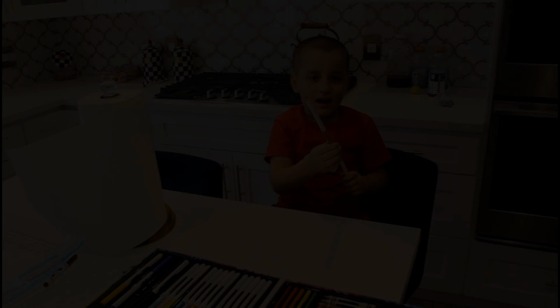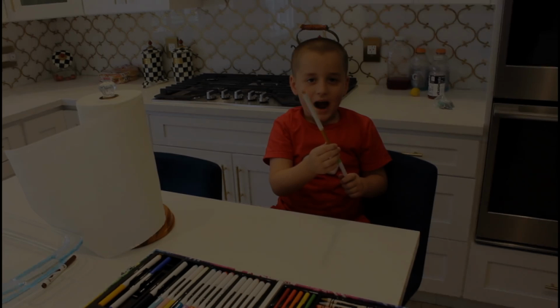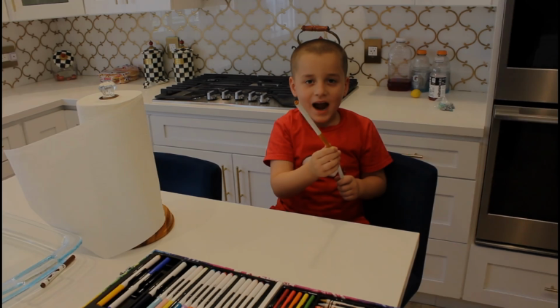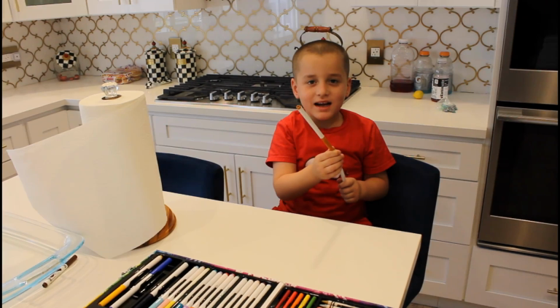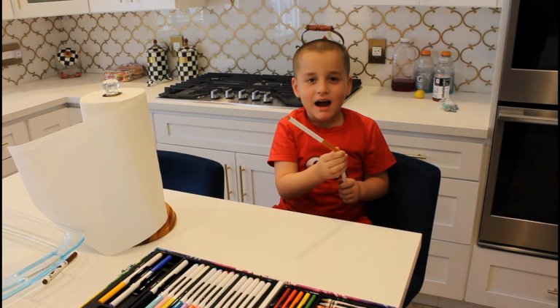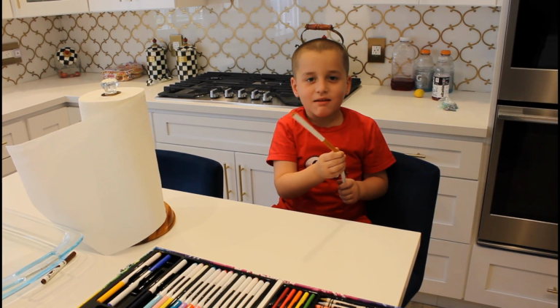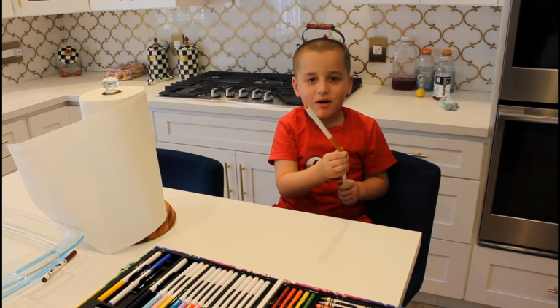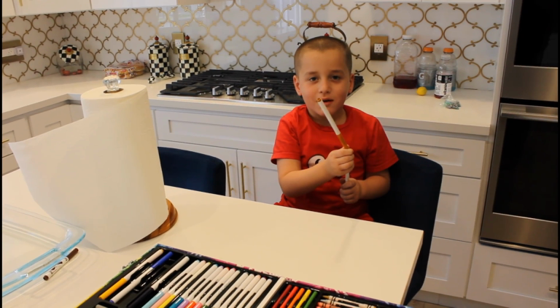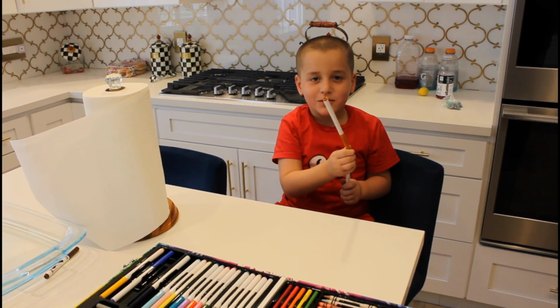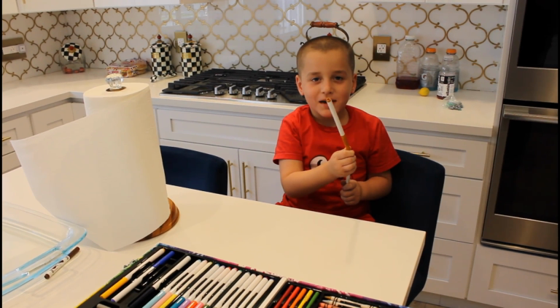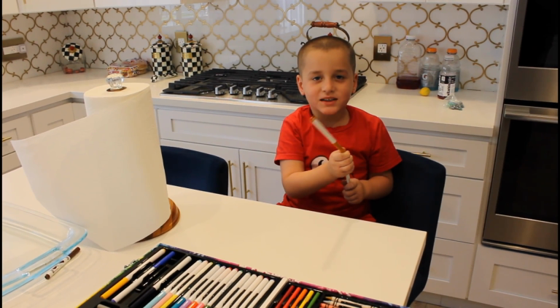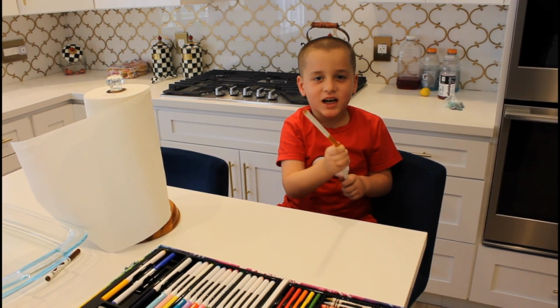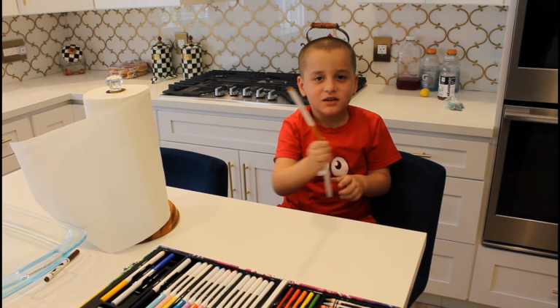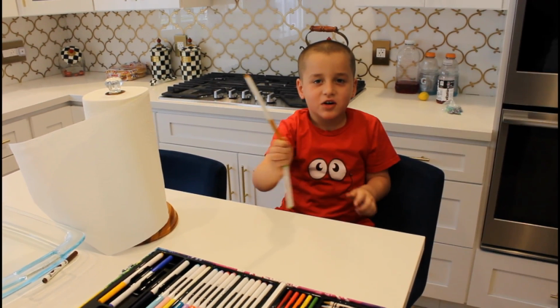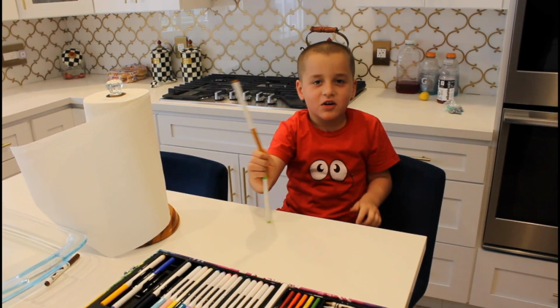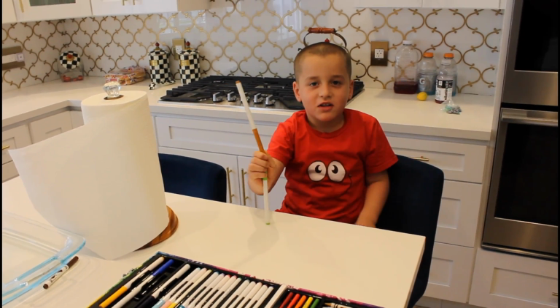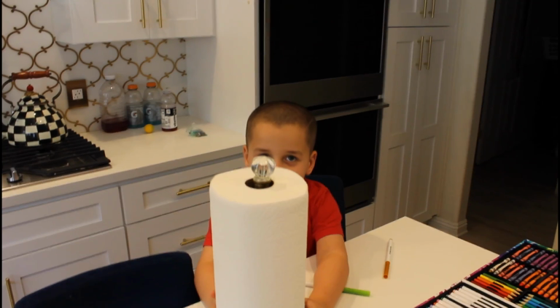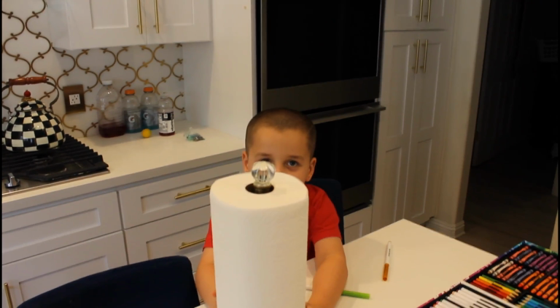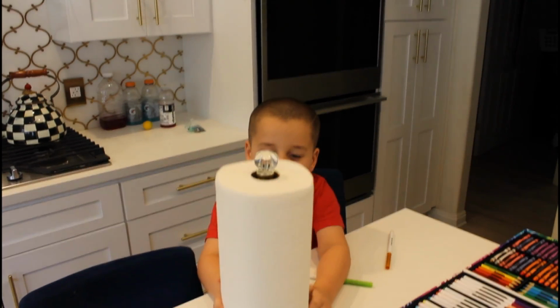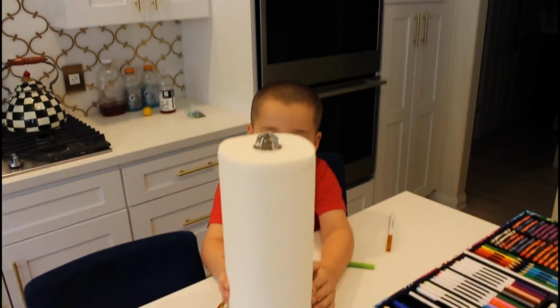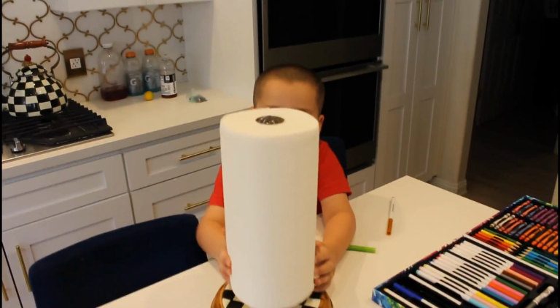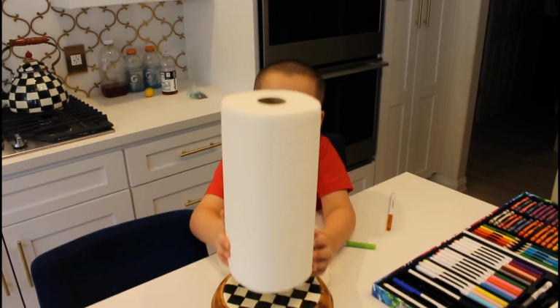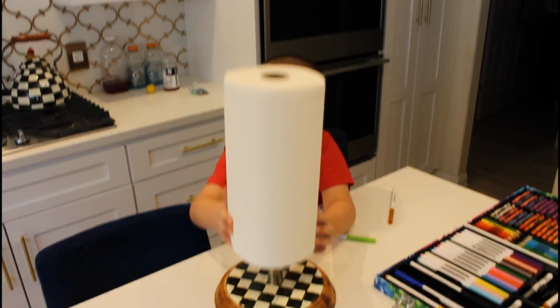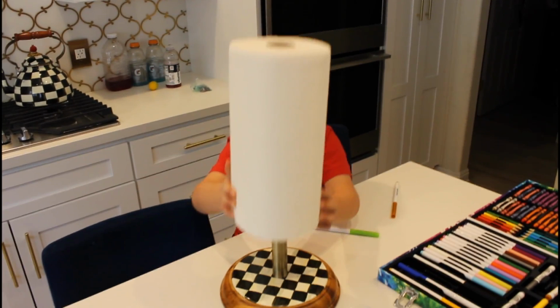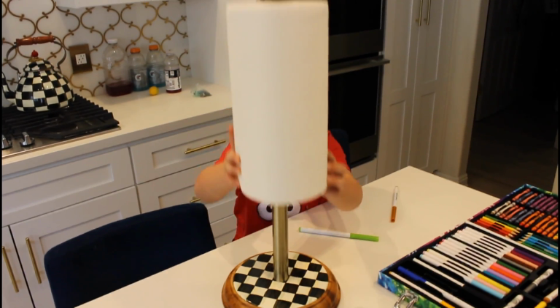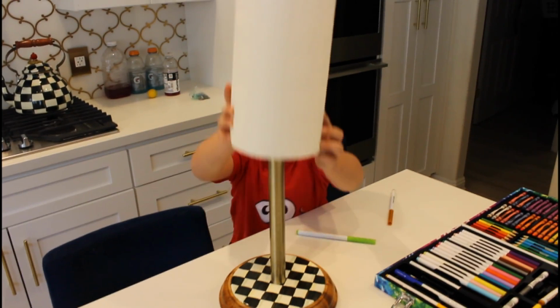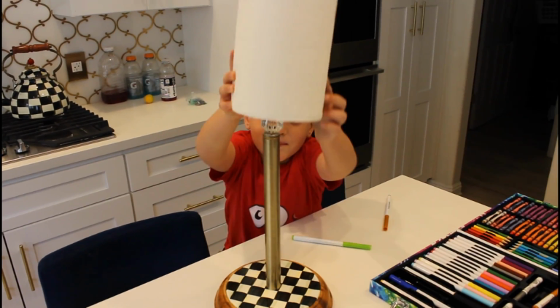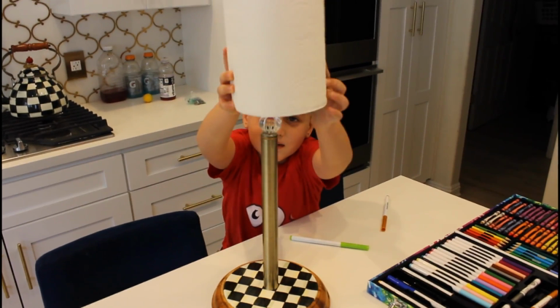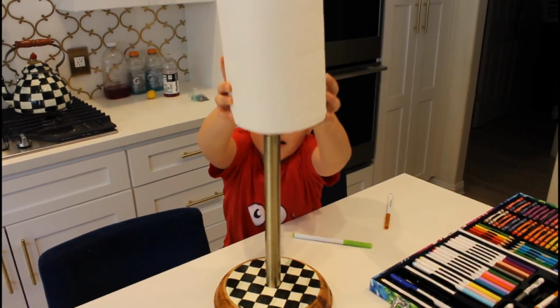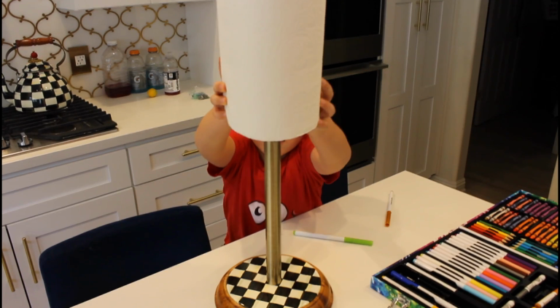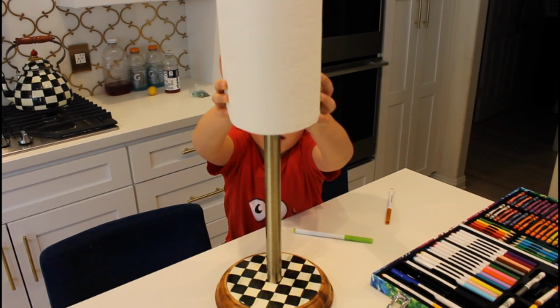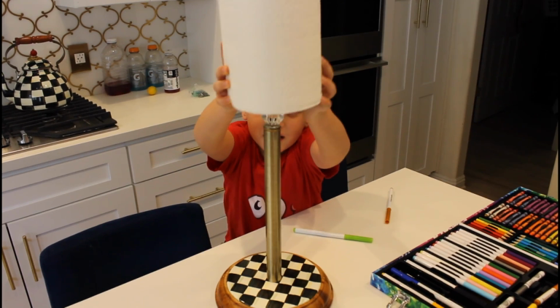Hi guys, welcome to my channel. We're going to cover our paper towels today.